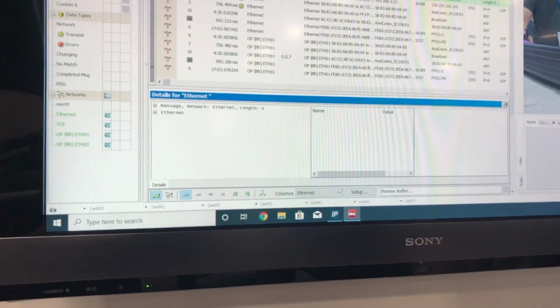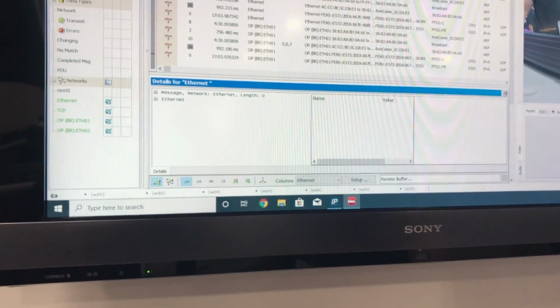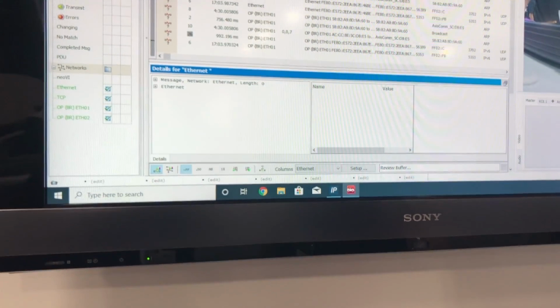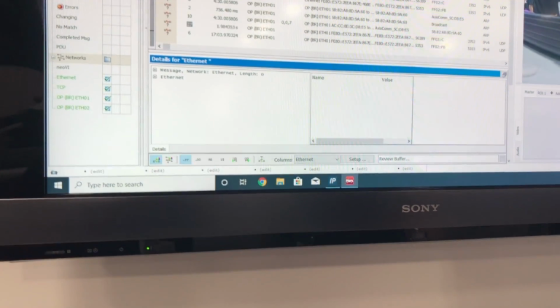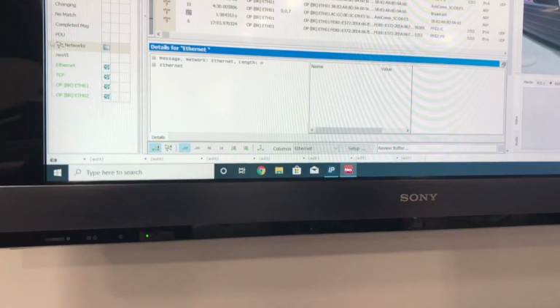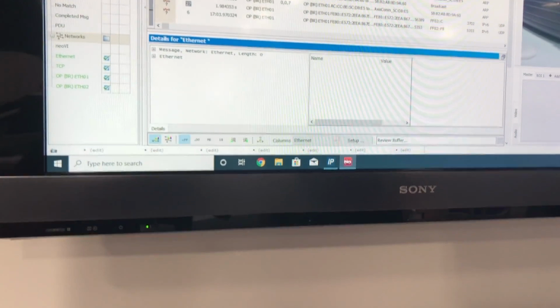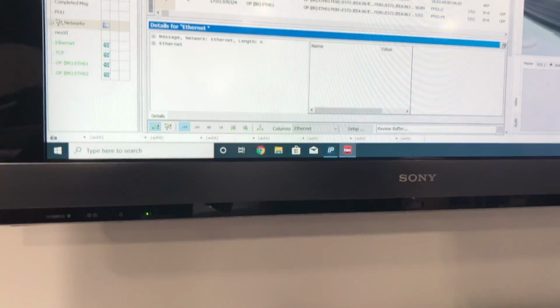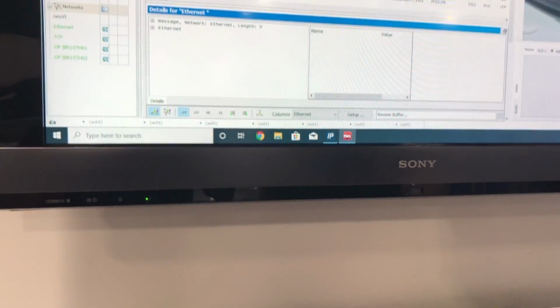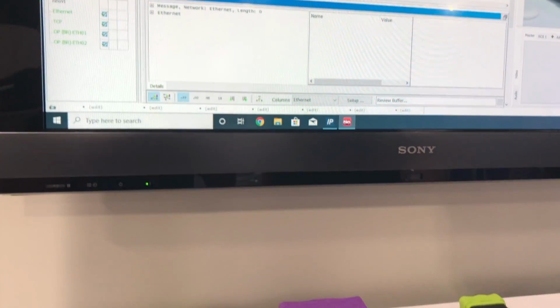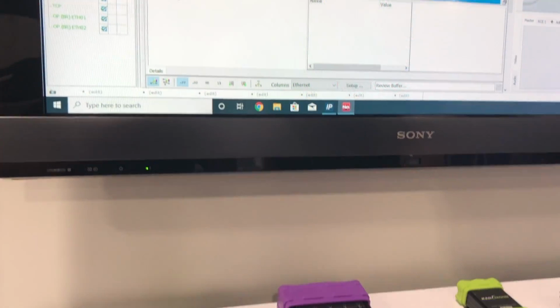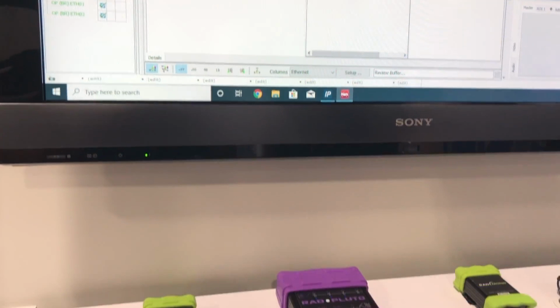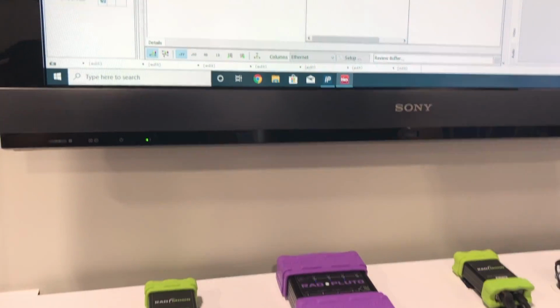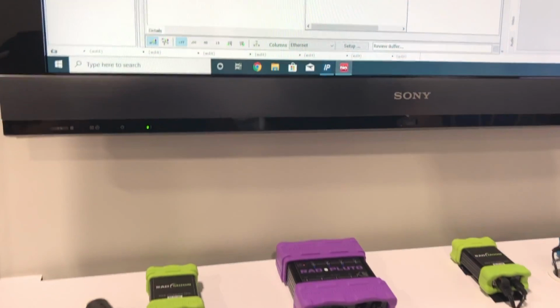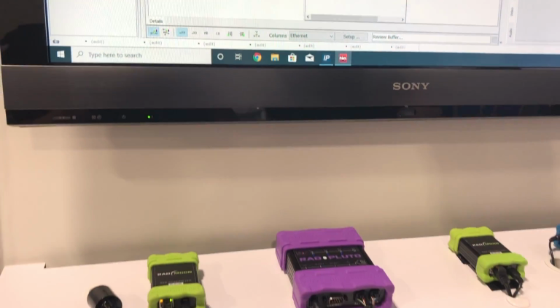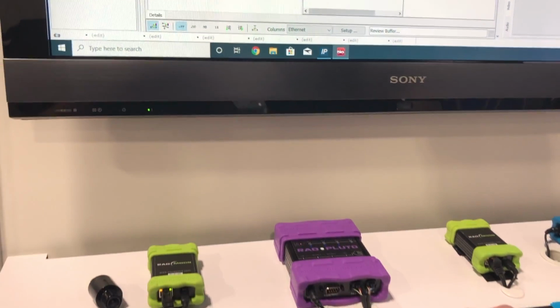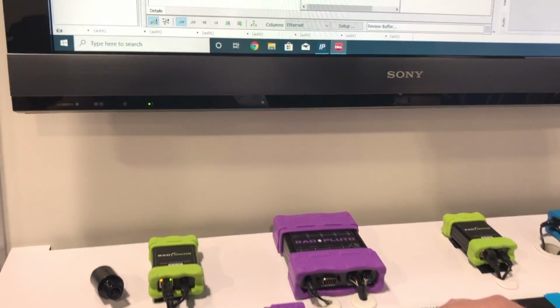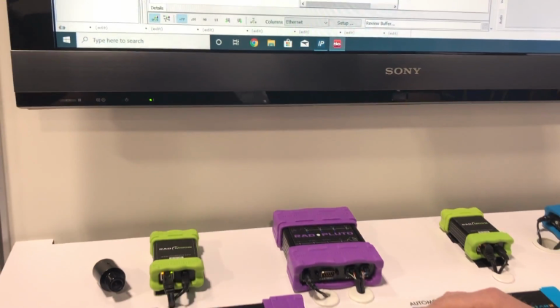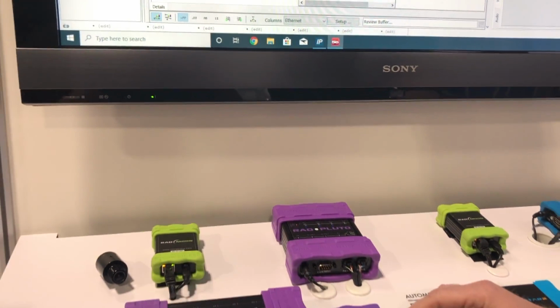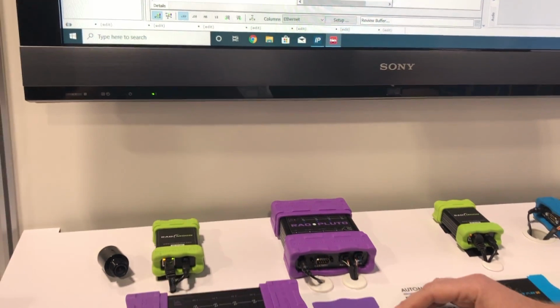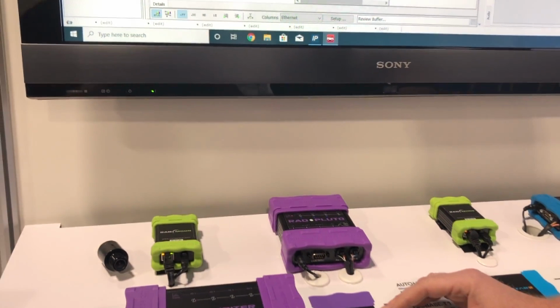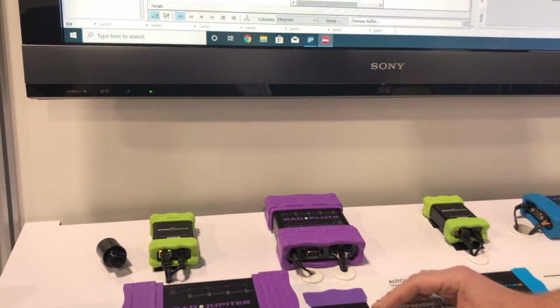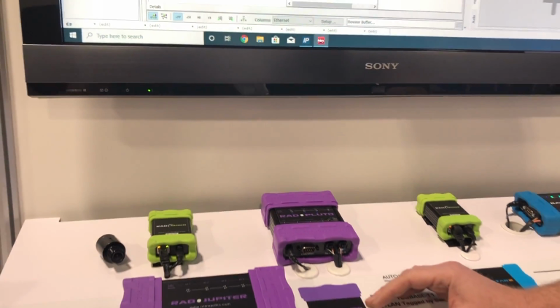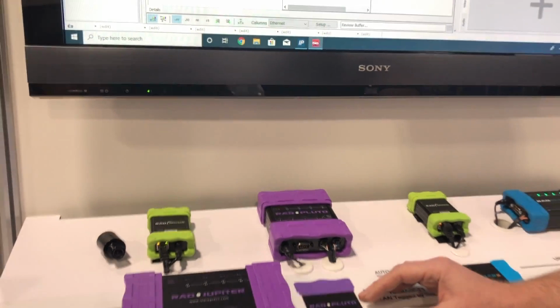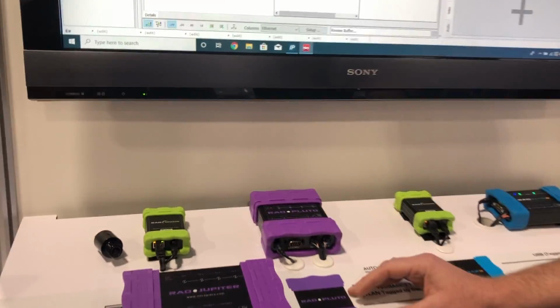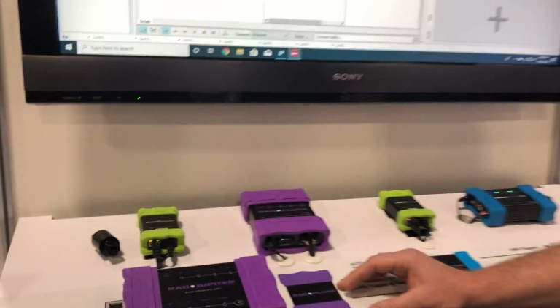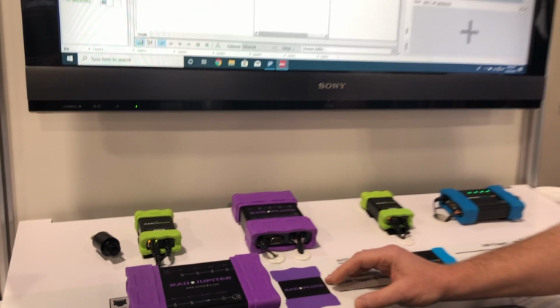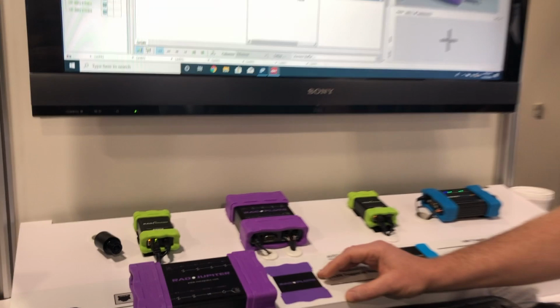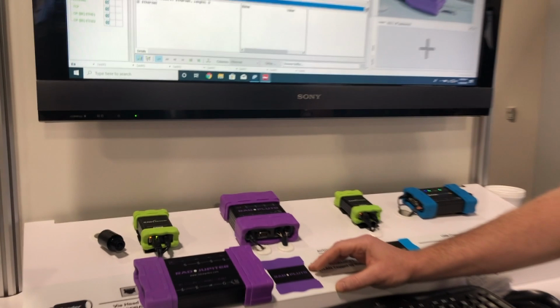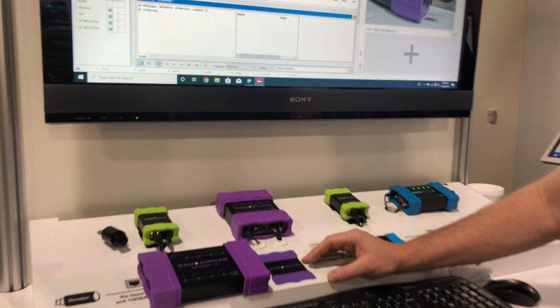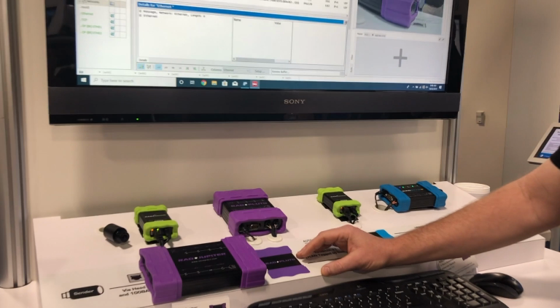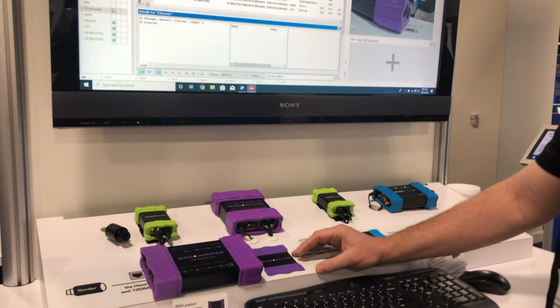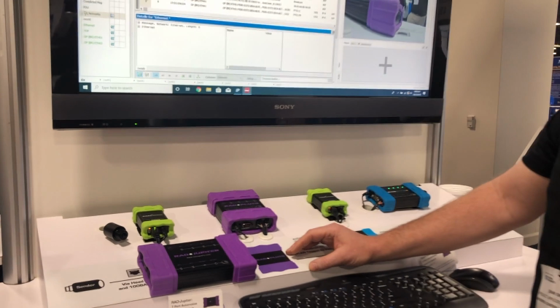Both of these have integrated embedded processors that are able to run scripting for things like simulation and gateways.